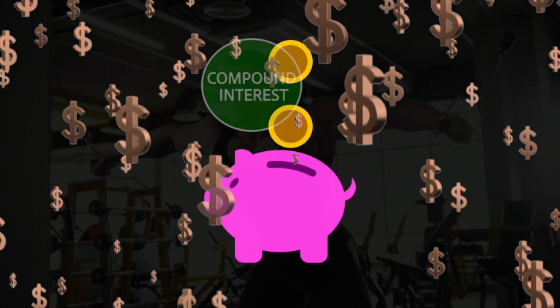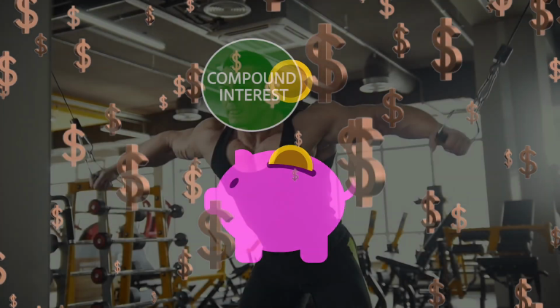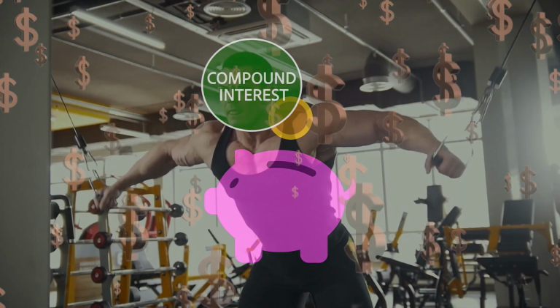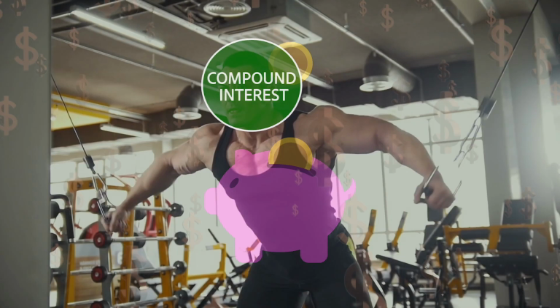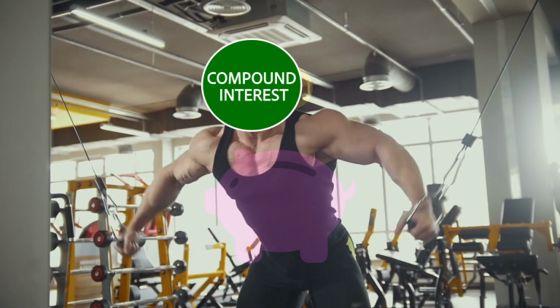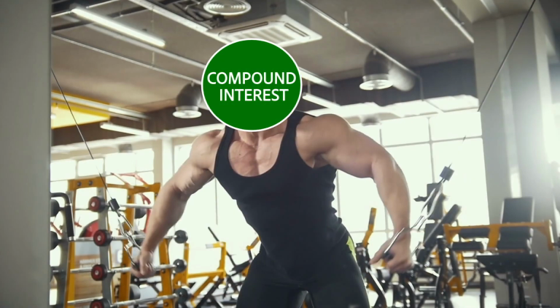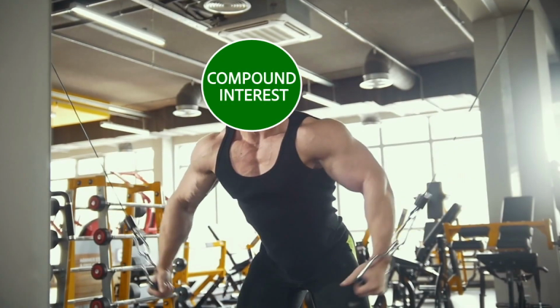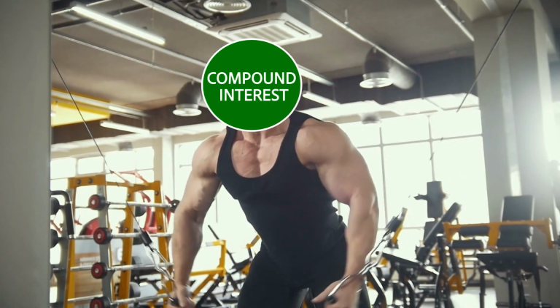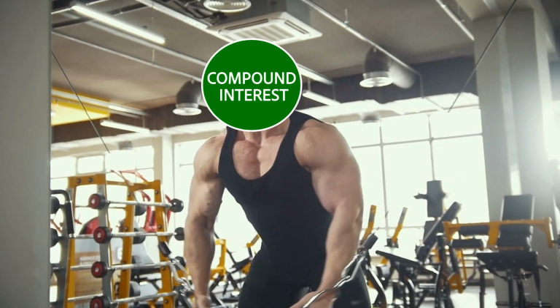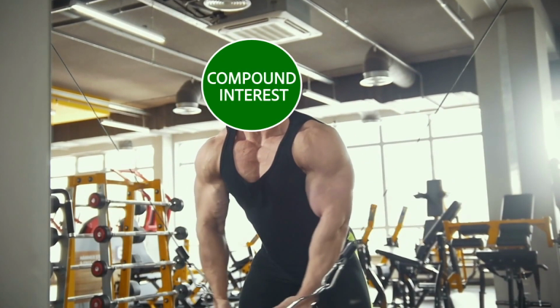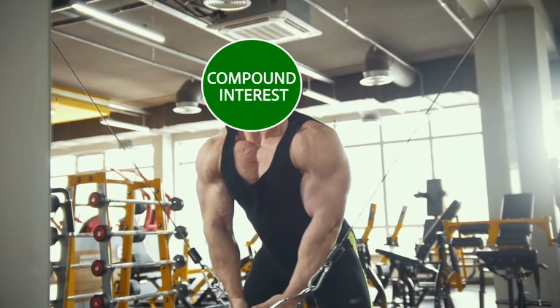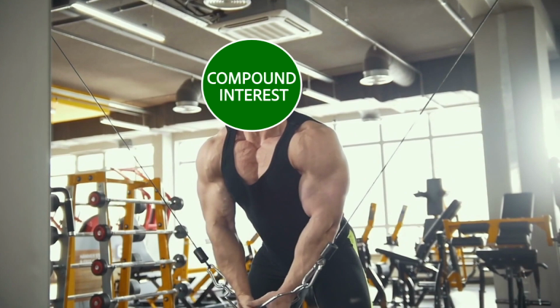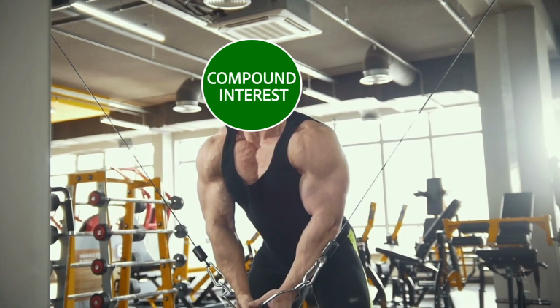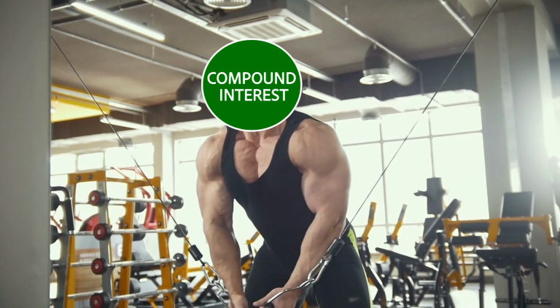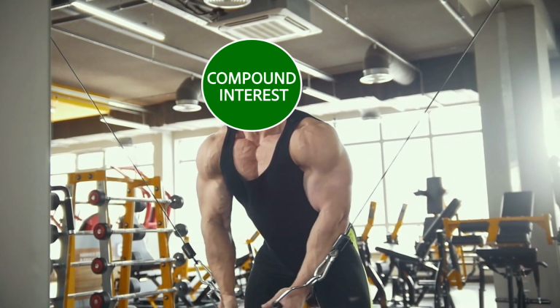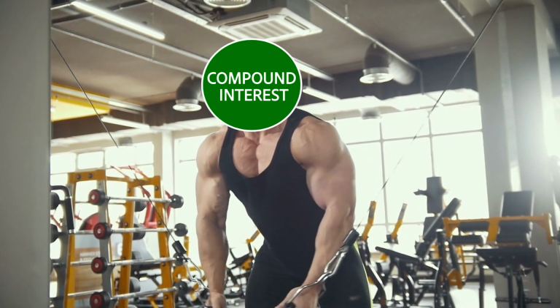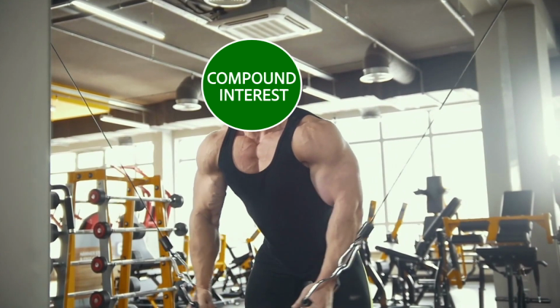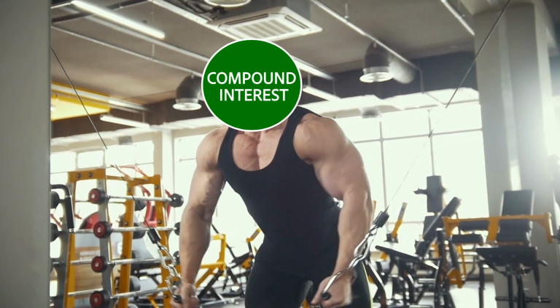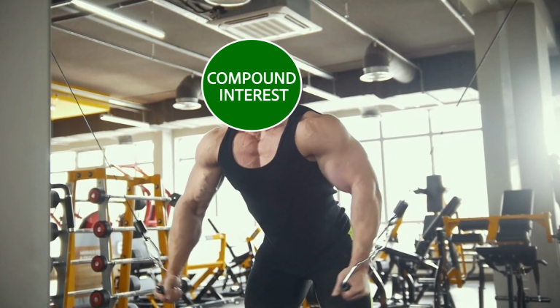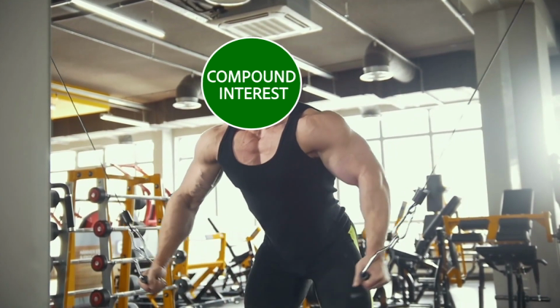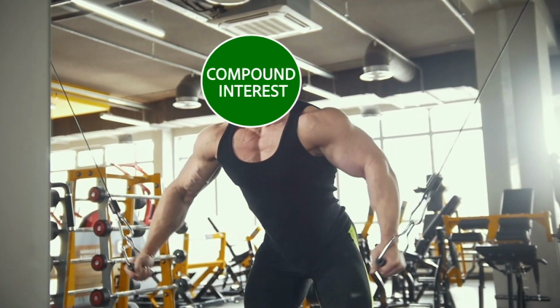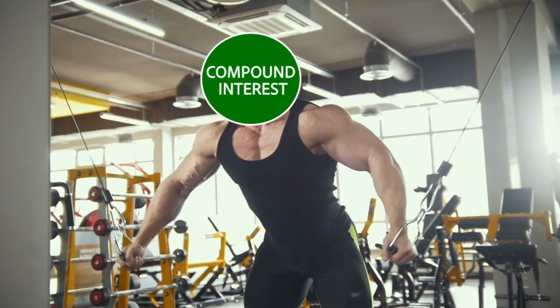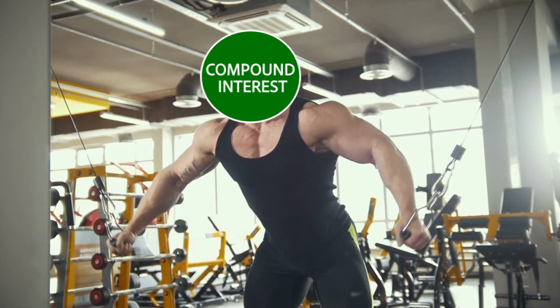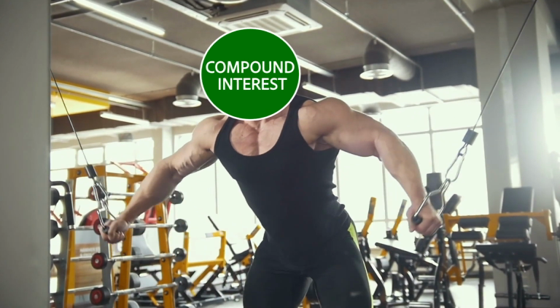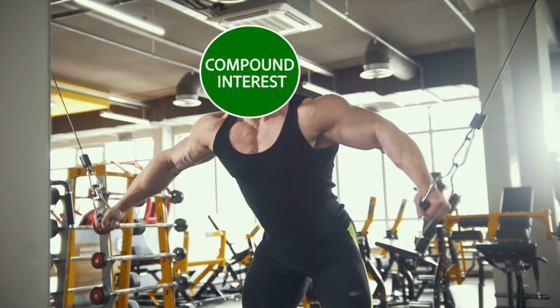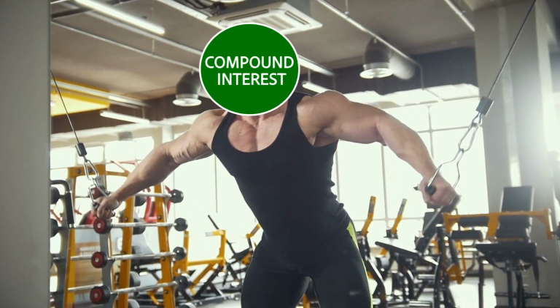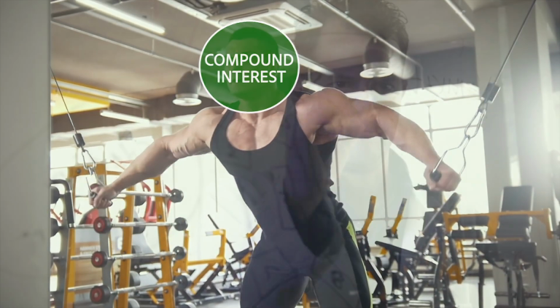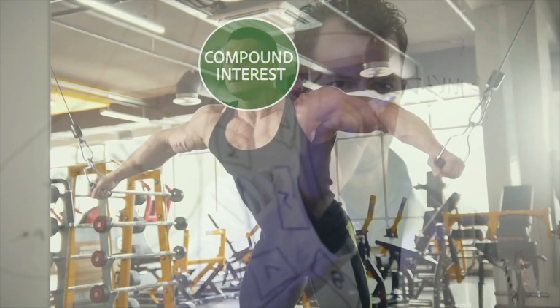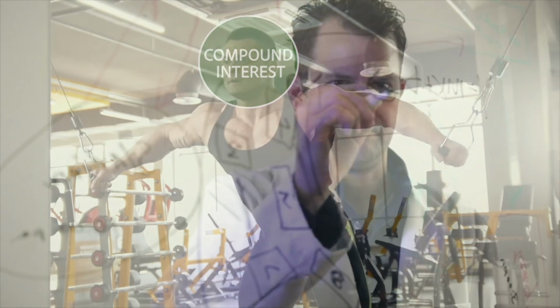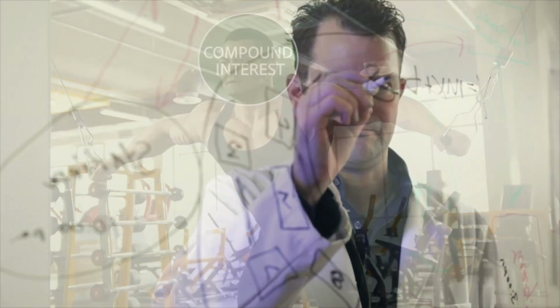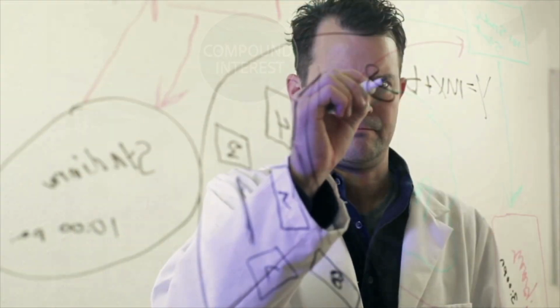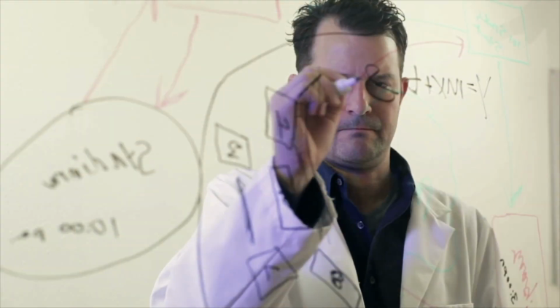So just how powerful is compounding interest in your quest to become a millionaire? Let's do some math.